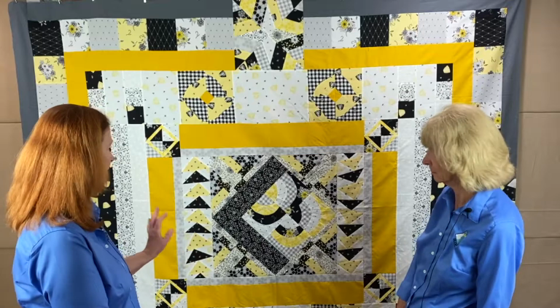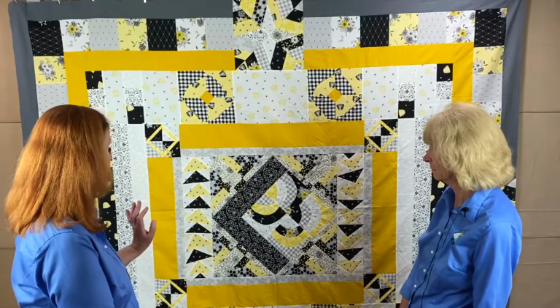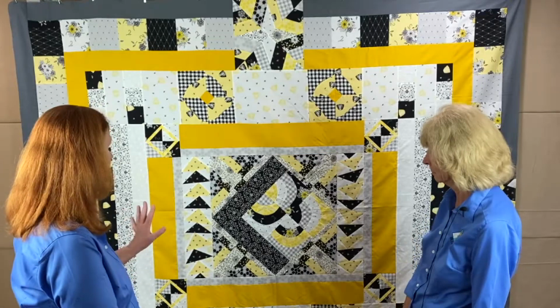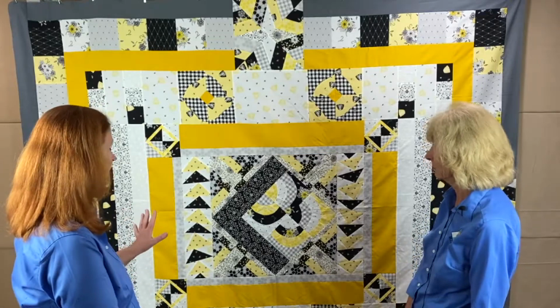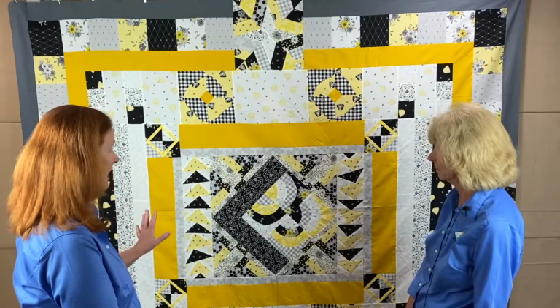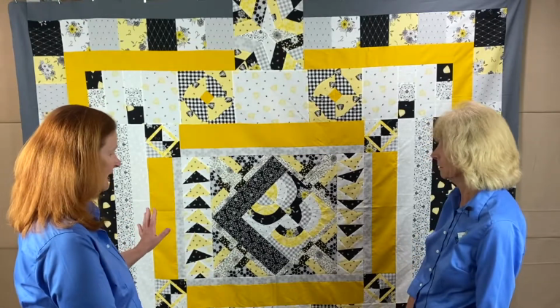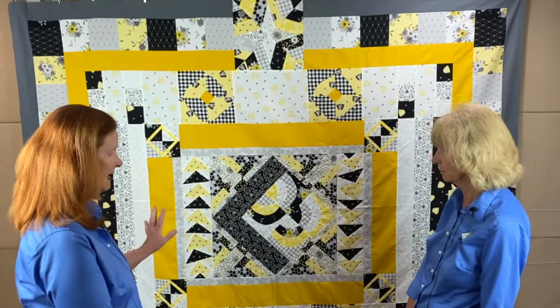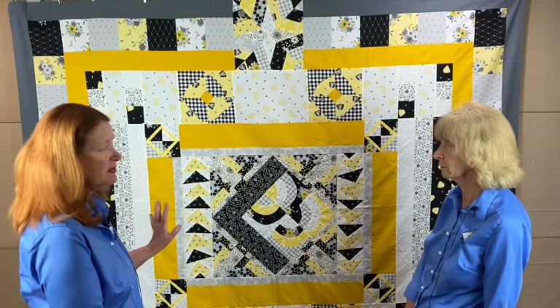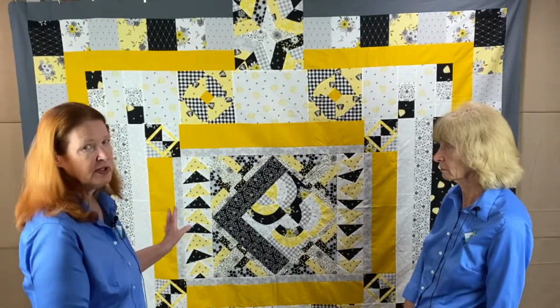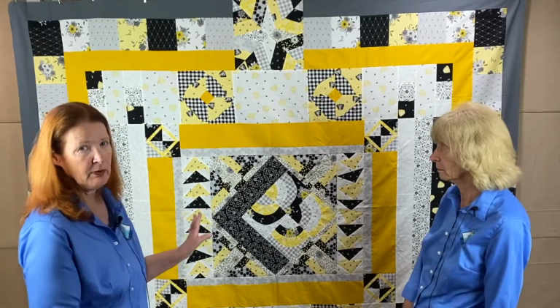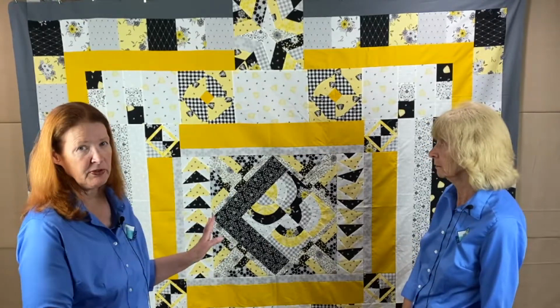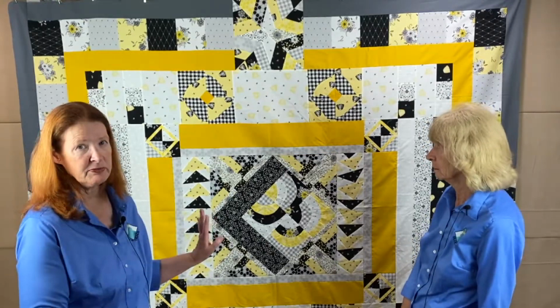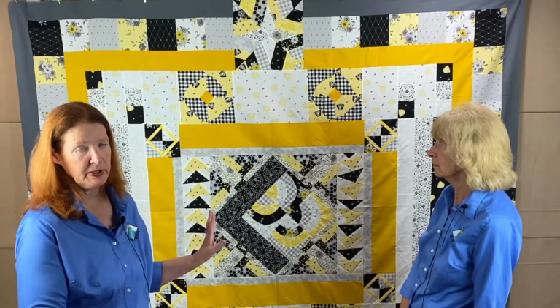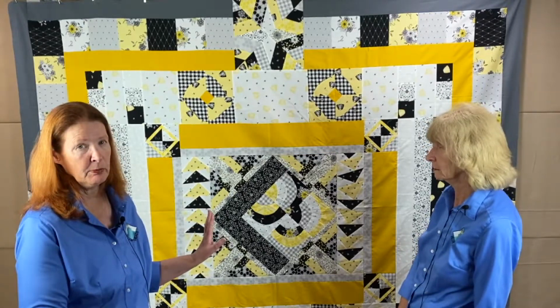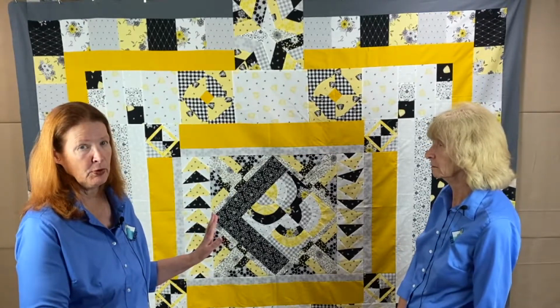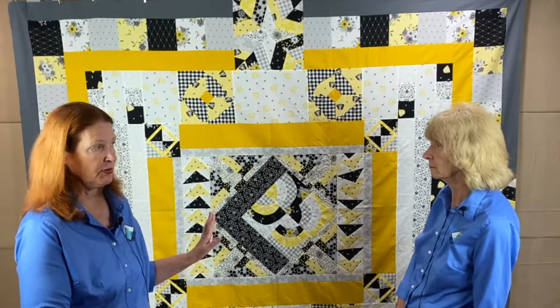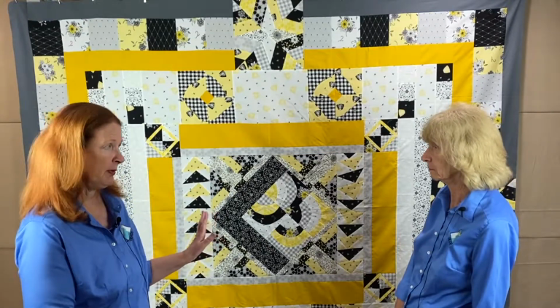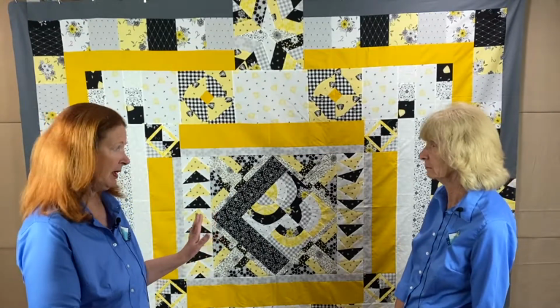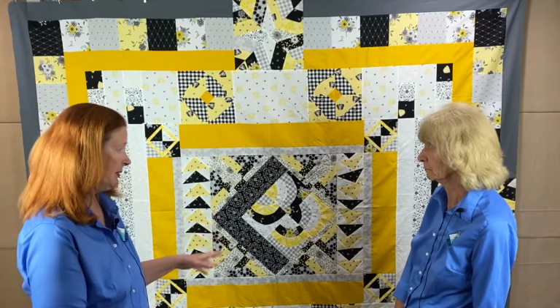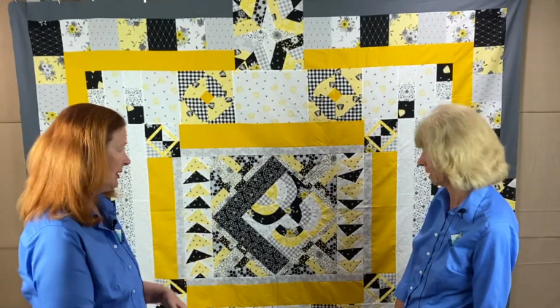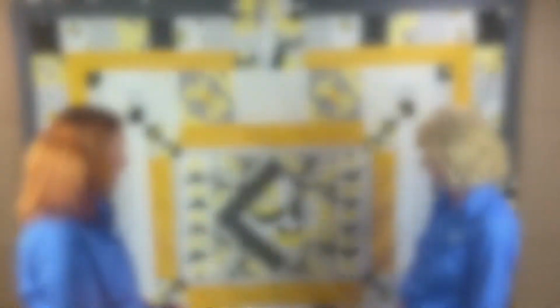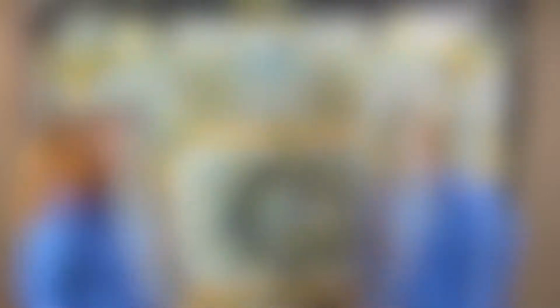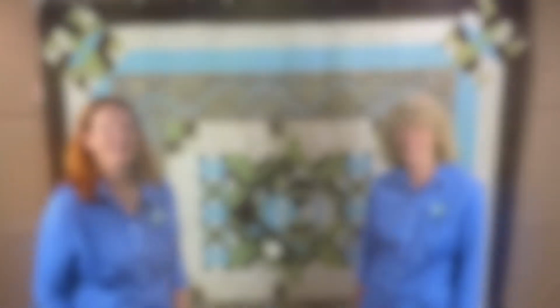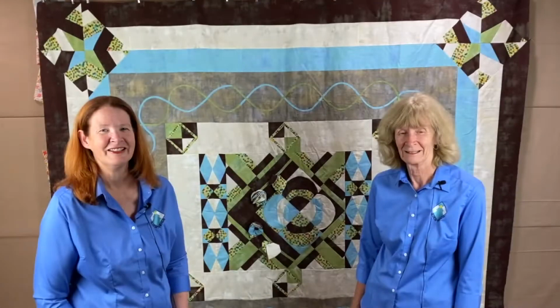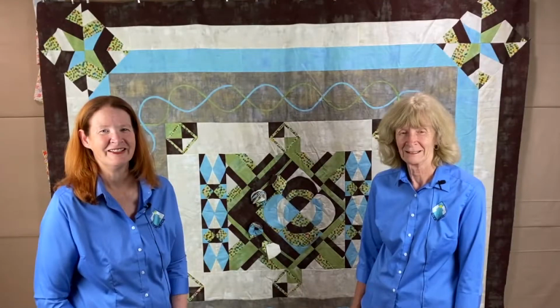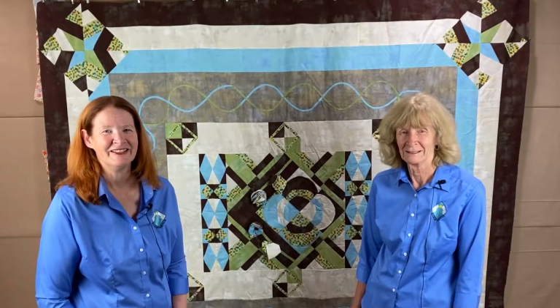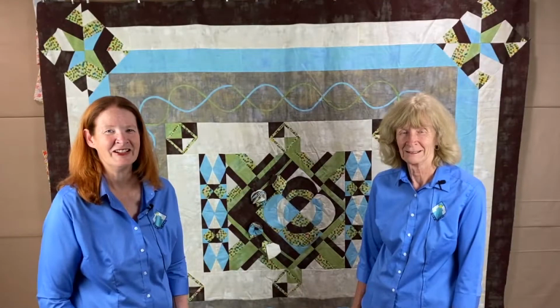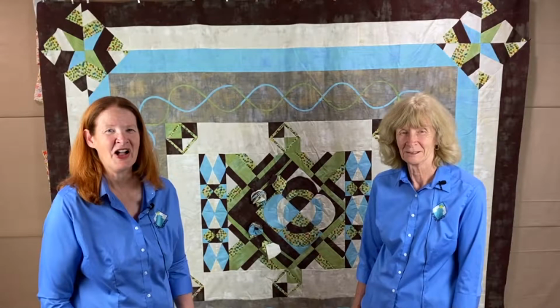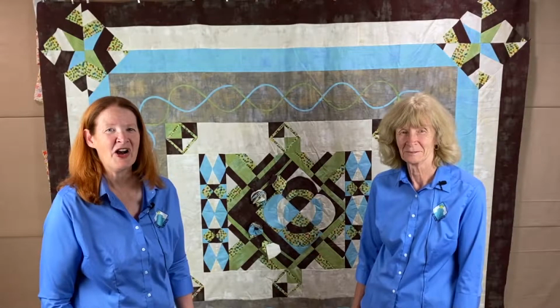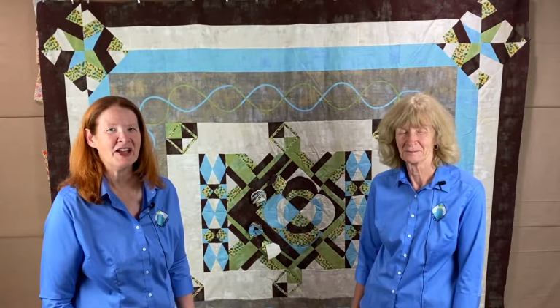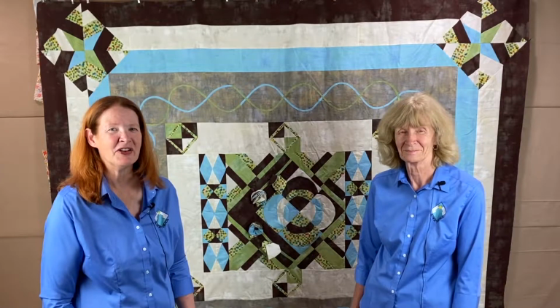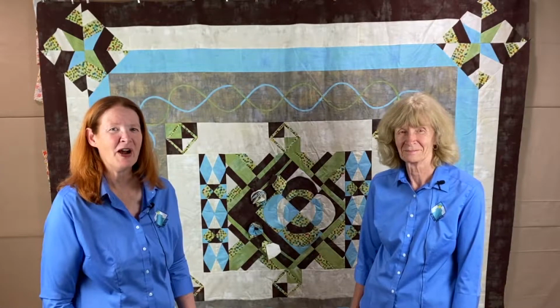Just a reminder: Shelly's quilt was made almost entirely from fat quarters, very little yardage — and she still managed to complete these big borders.